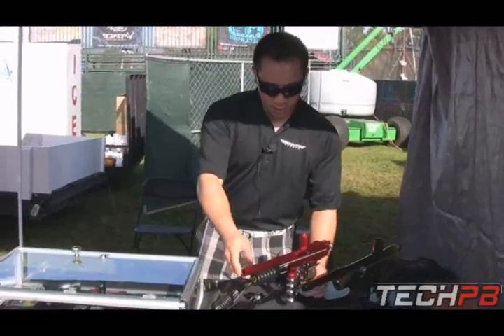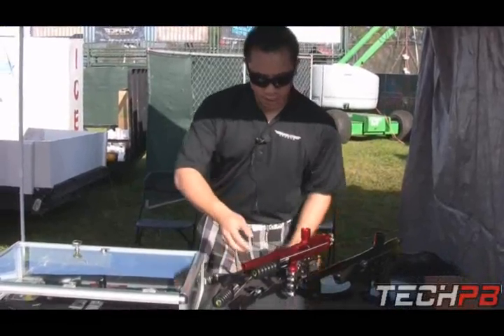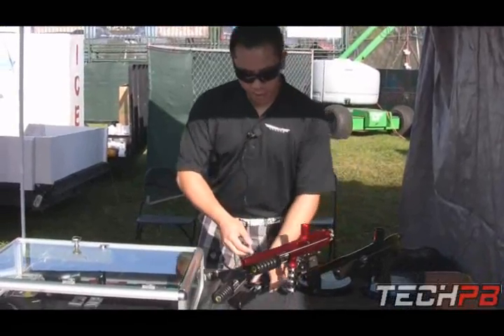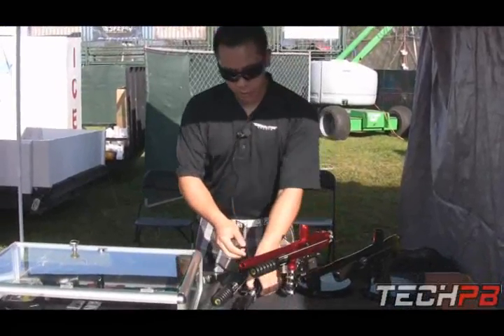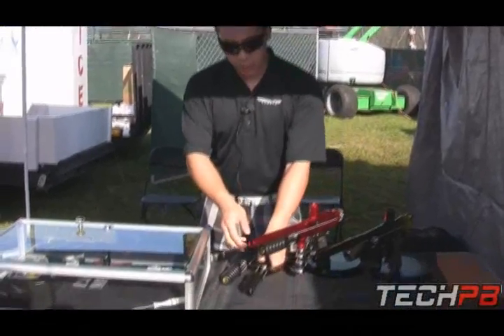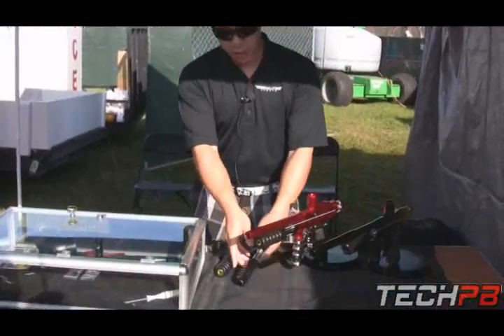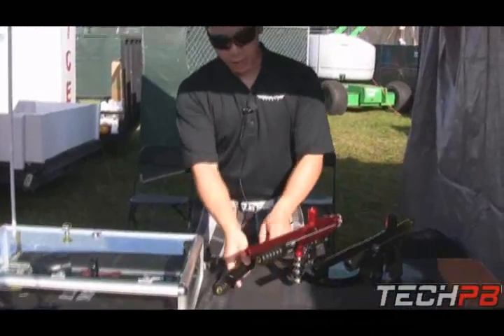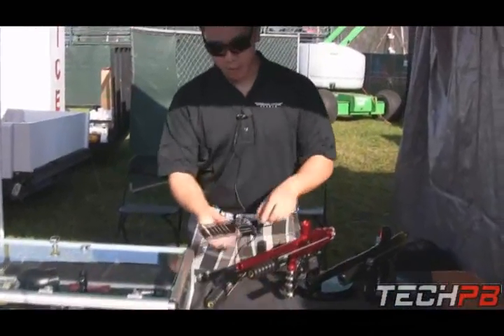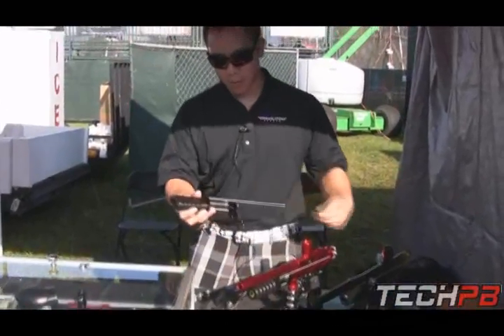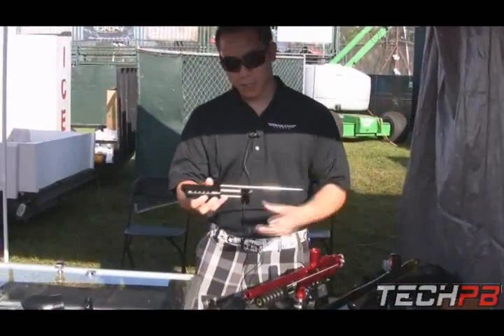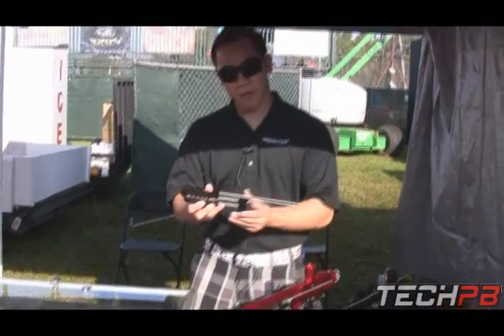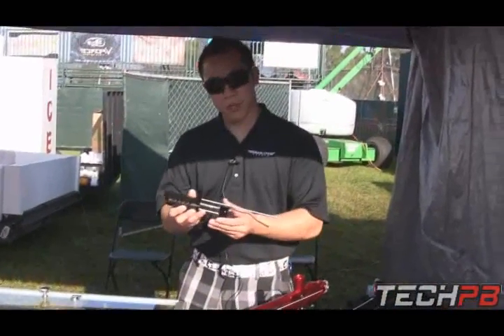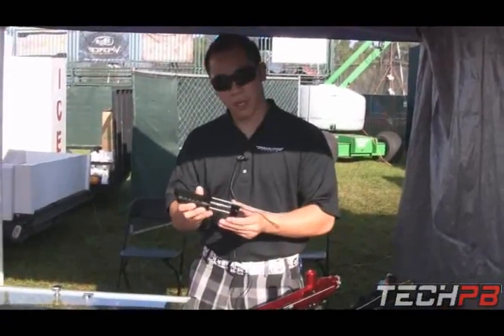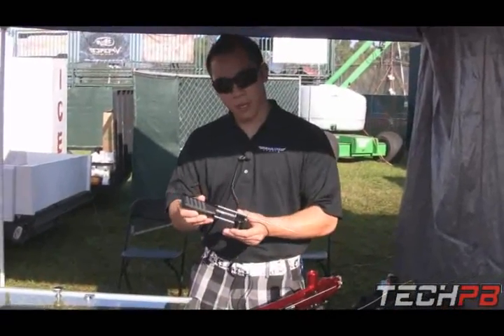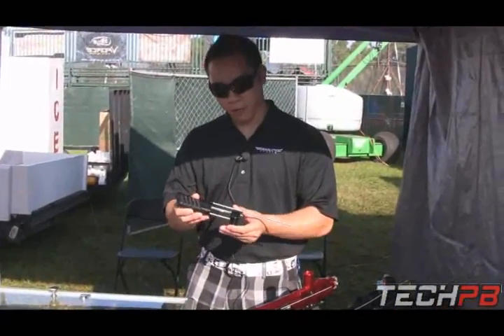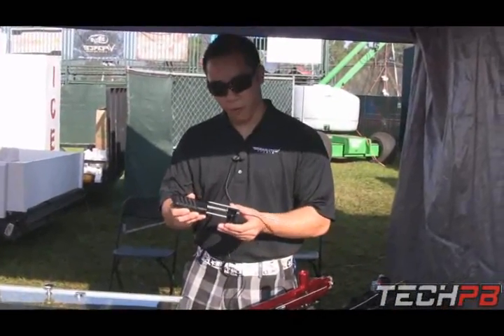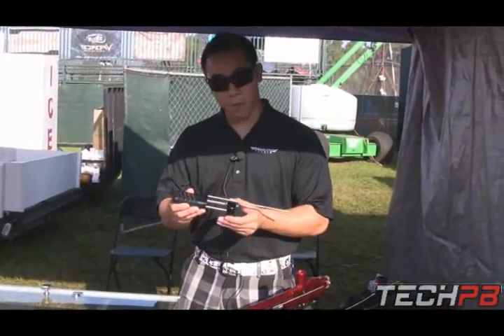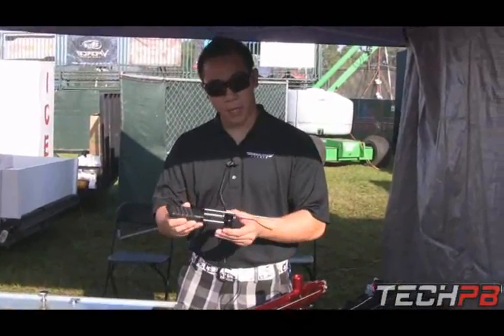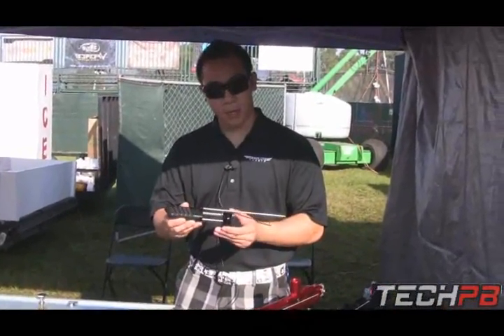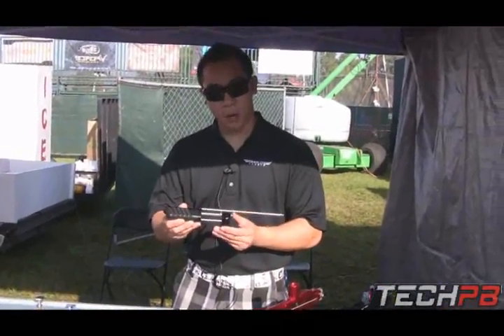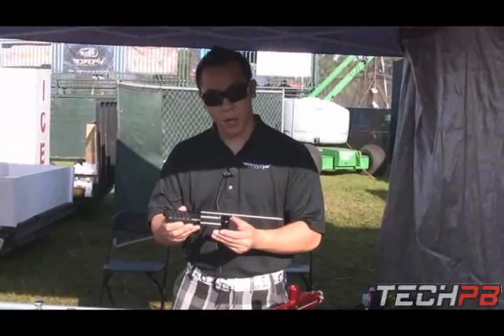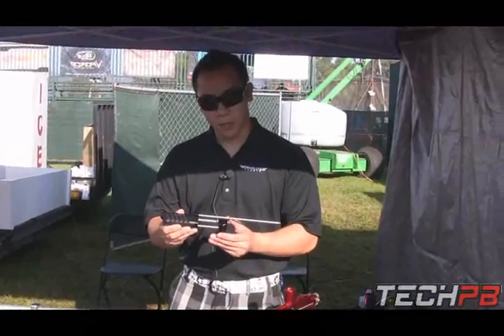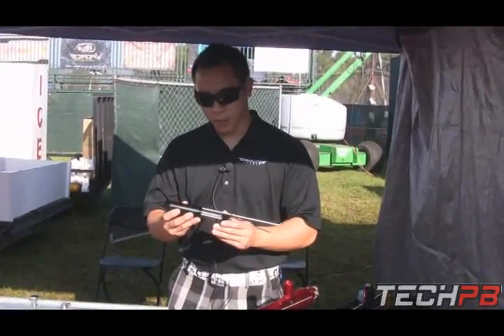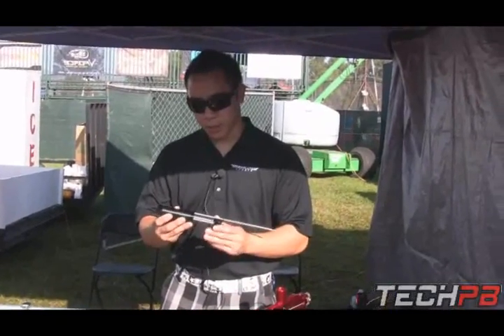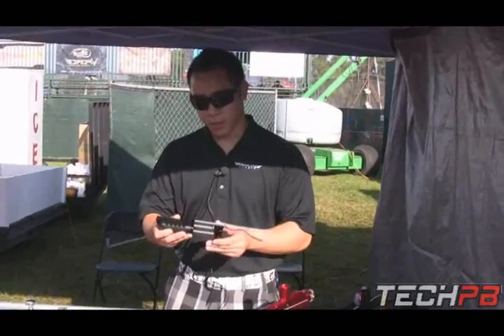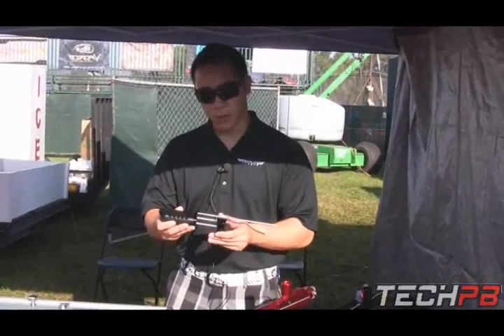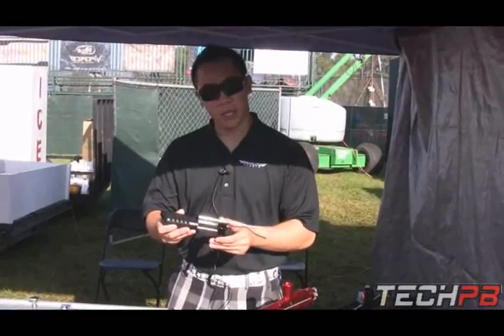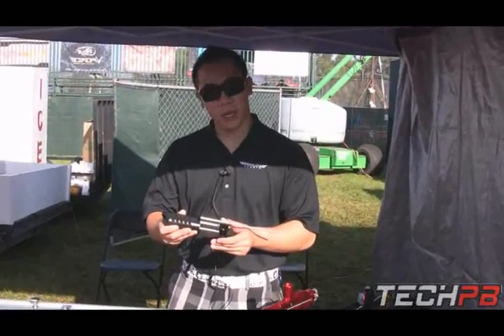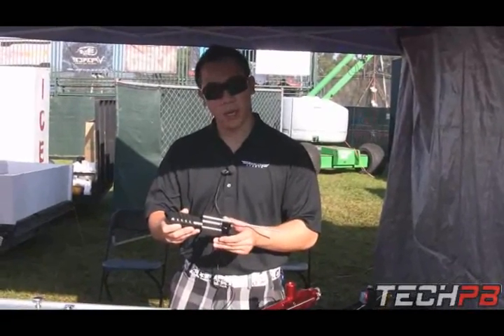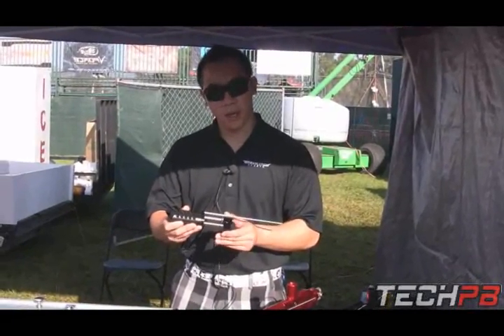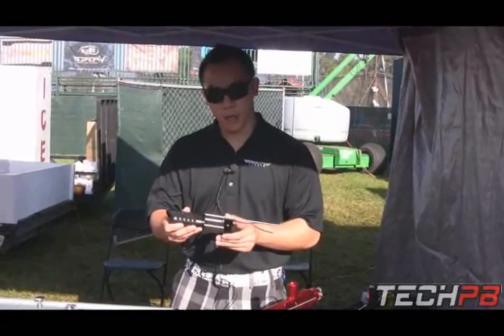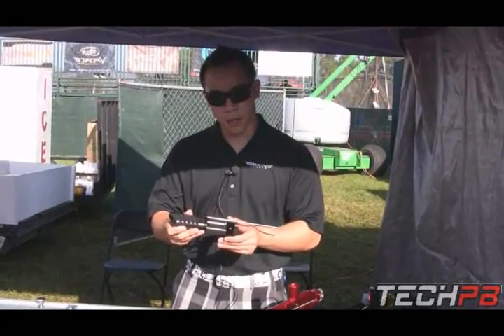We do sell the pump kits individually. This one is for Mini Auto Cockers and it's retailing at $100.